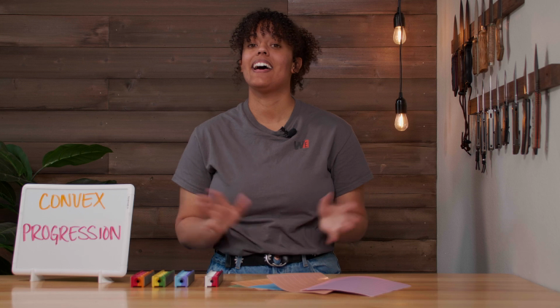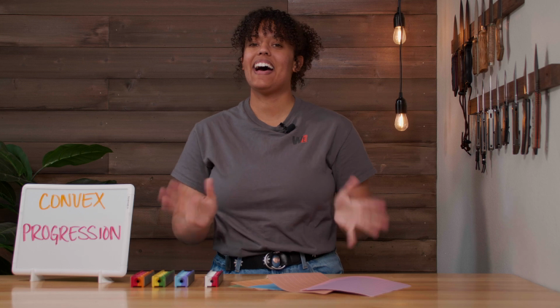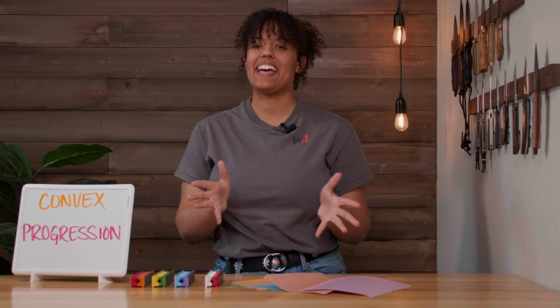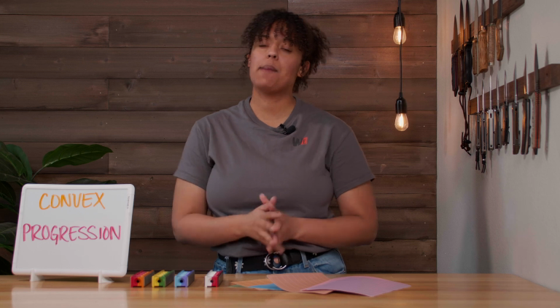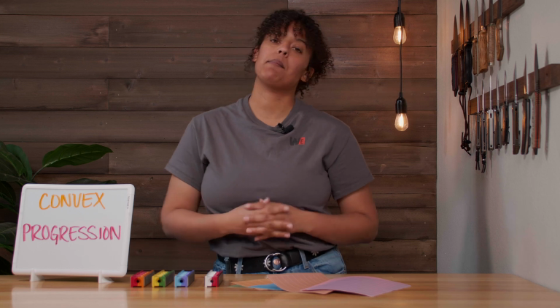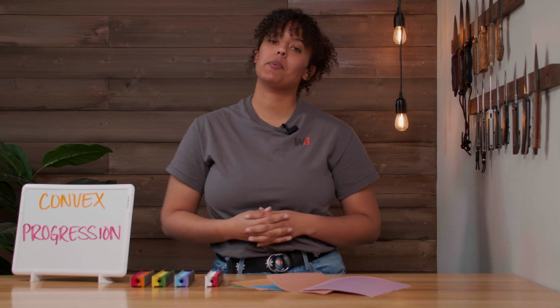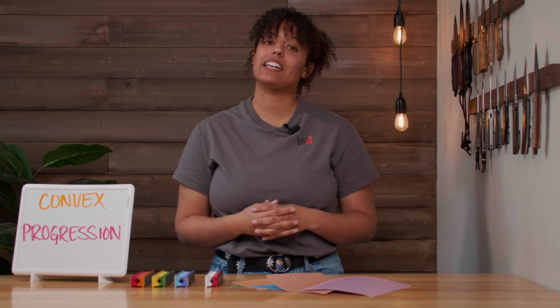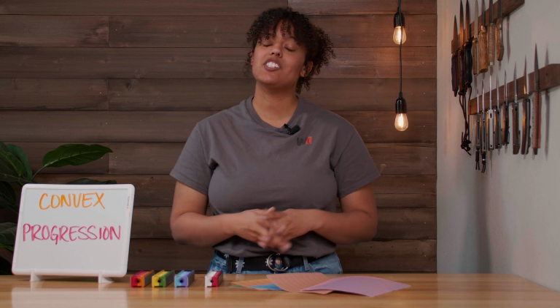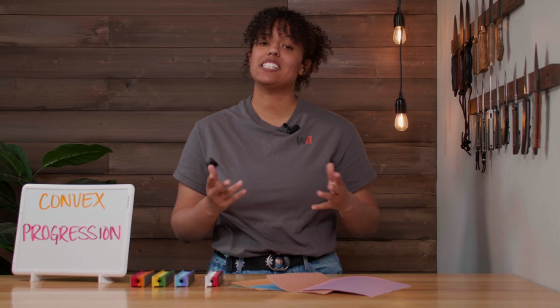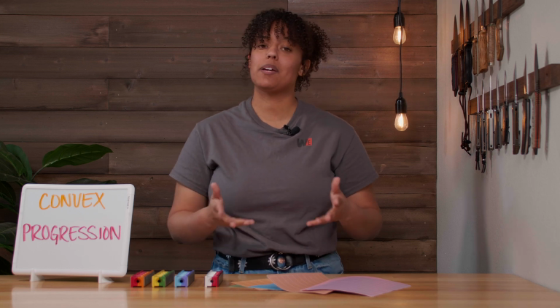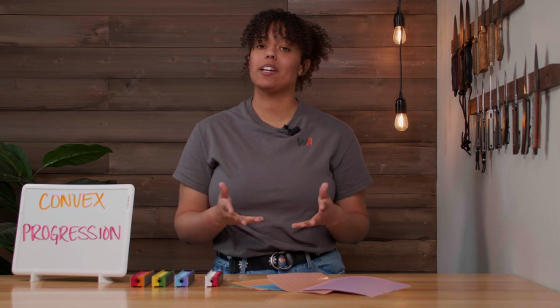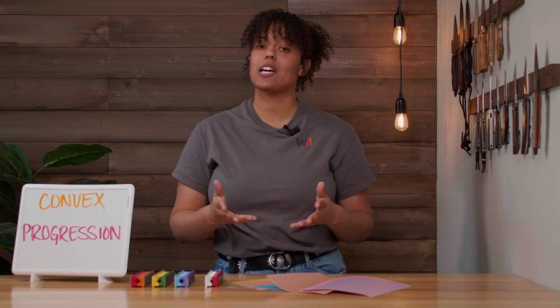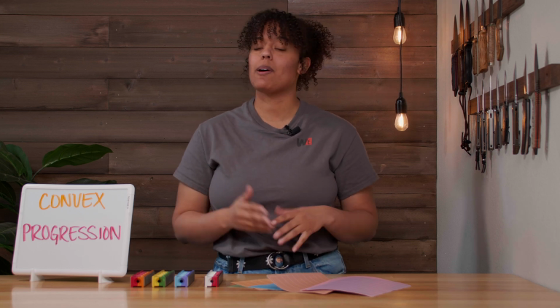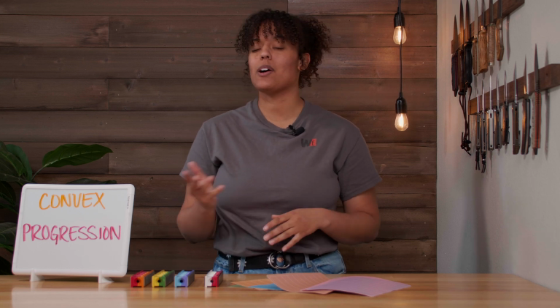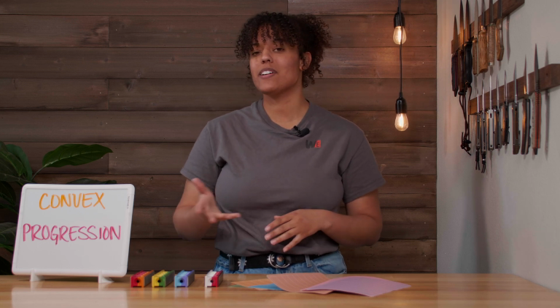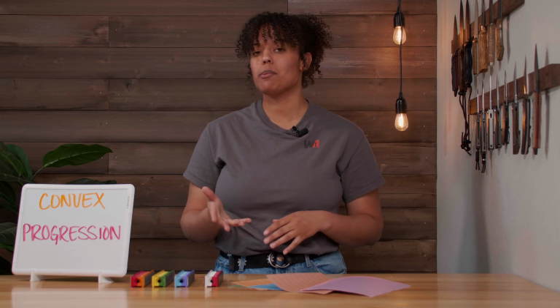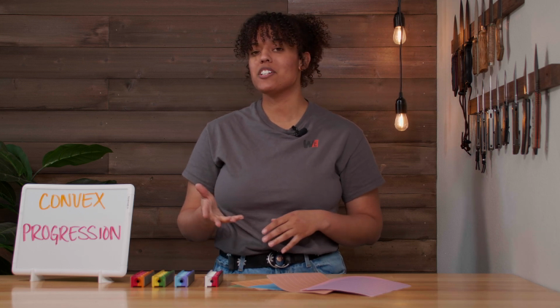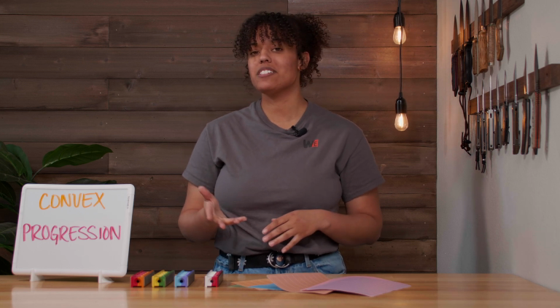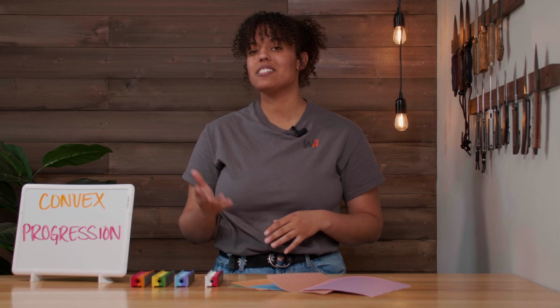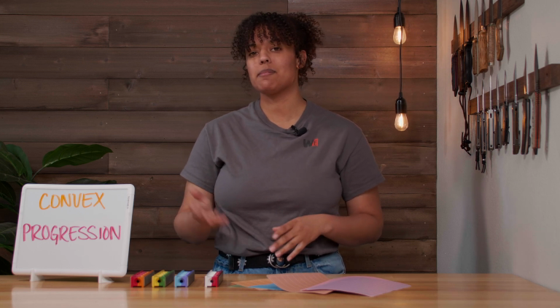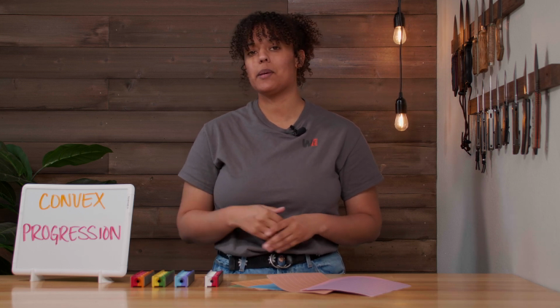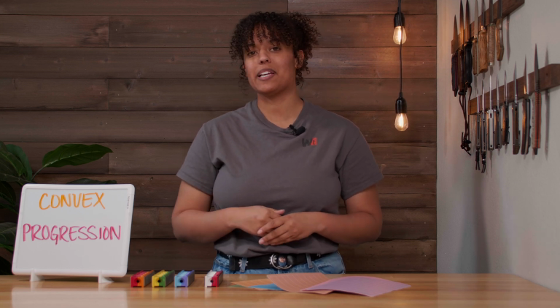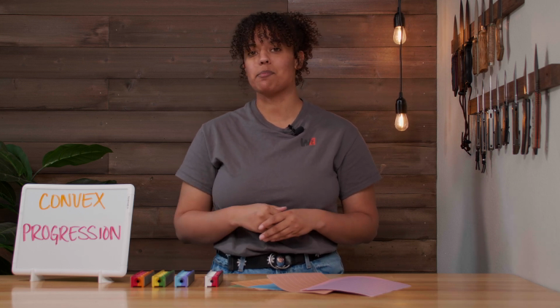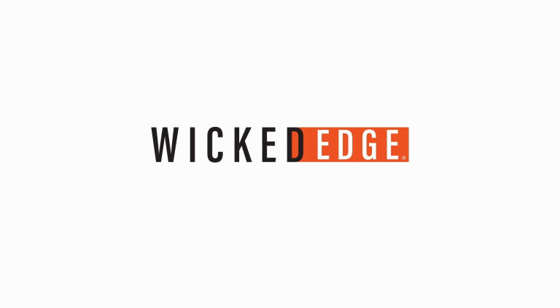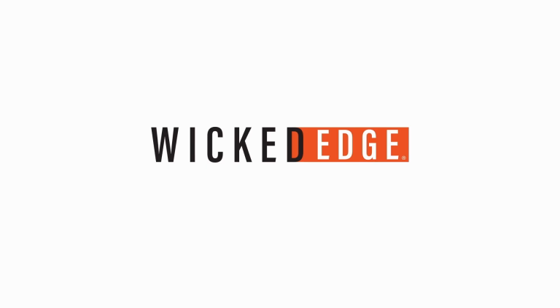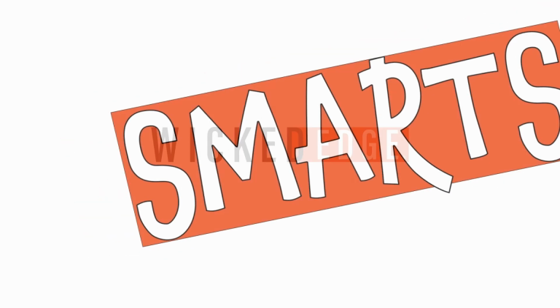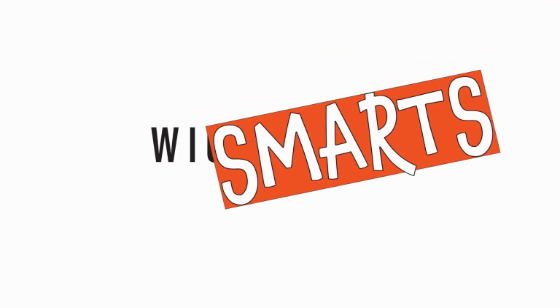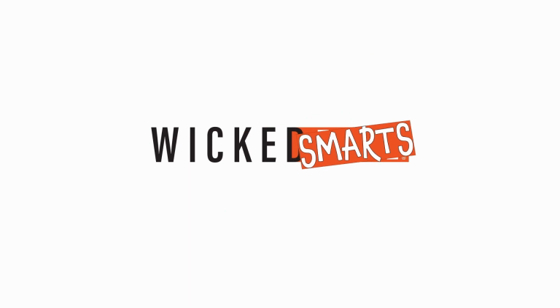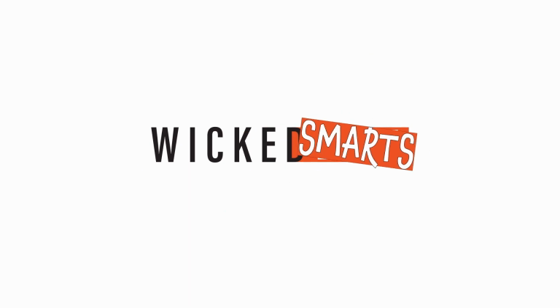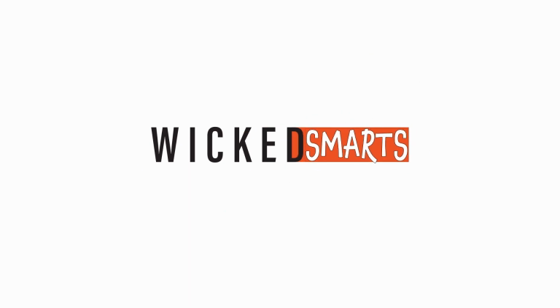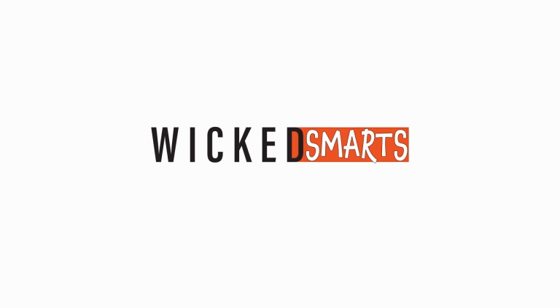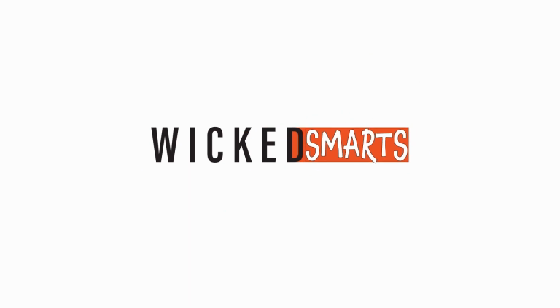Hi, I'm Emma with Wicked Edge, and today we're going to talk about a convex progression to make you wicked smart. Let's get started.